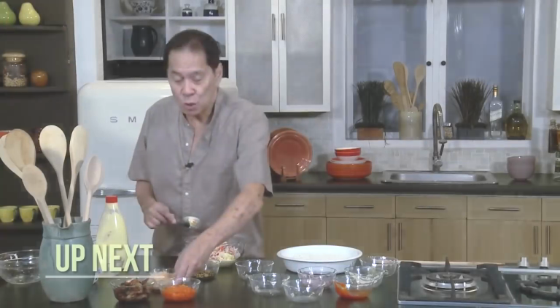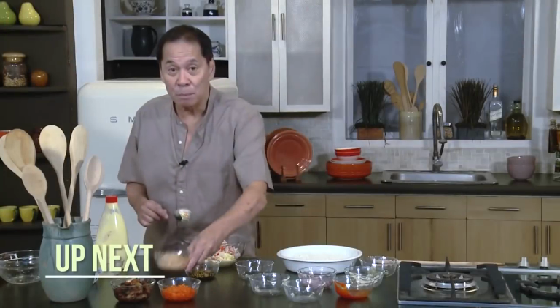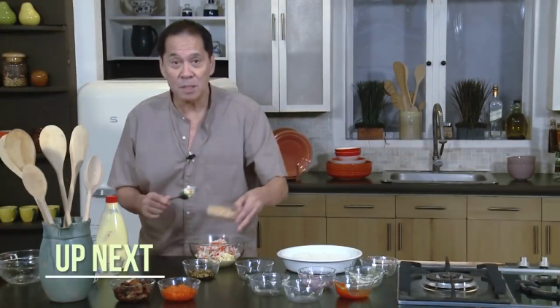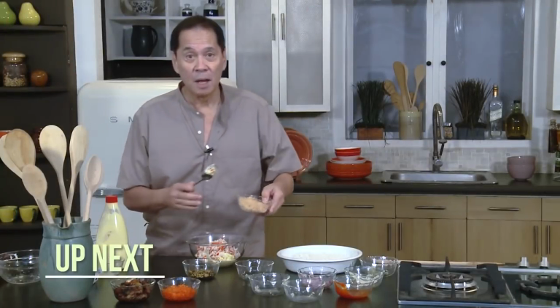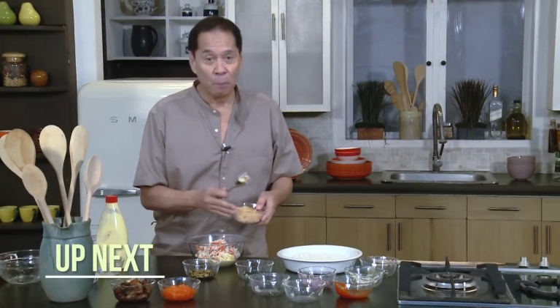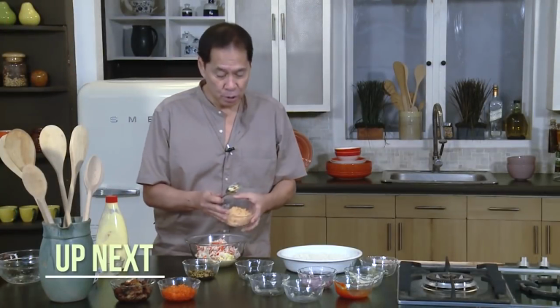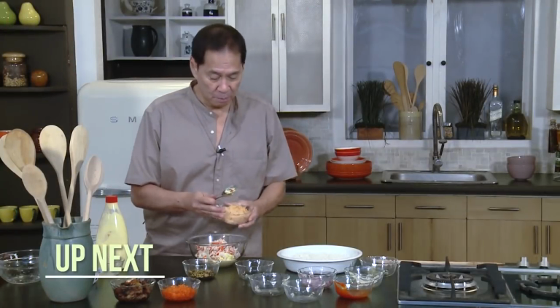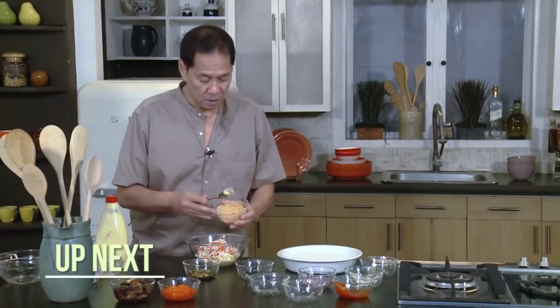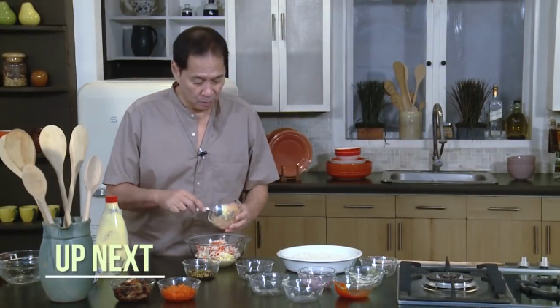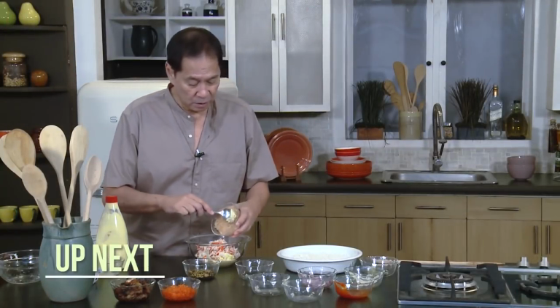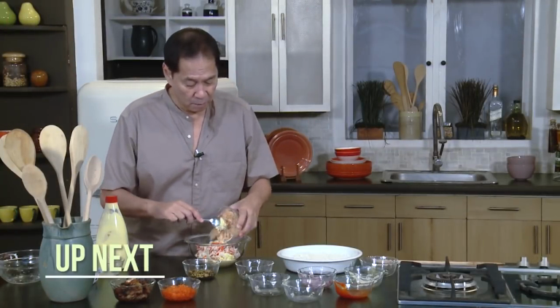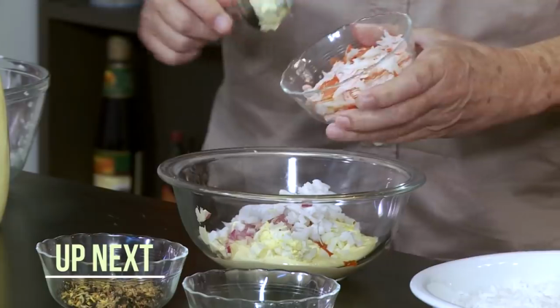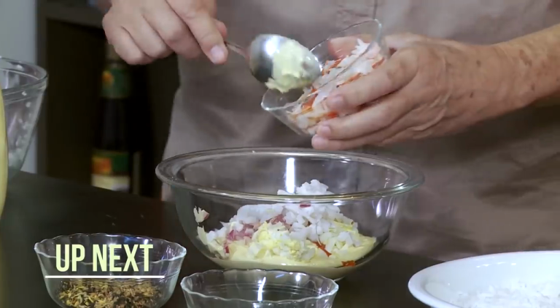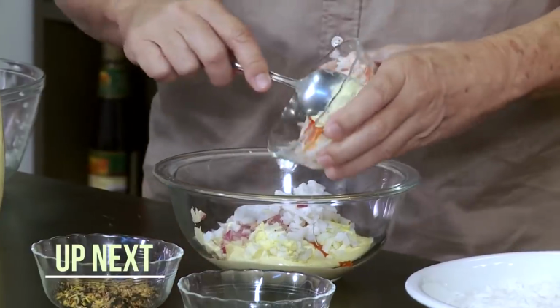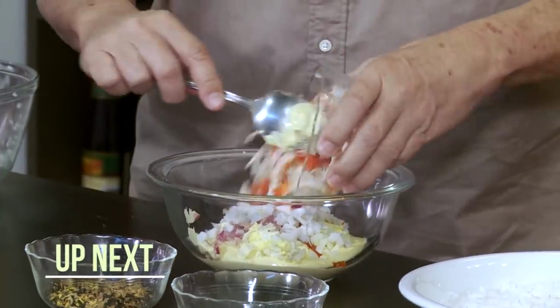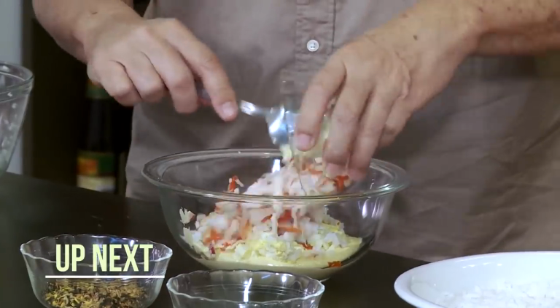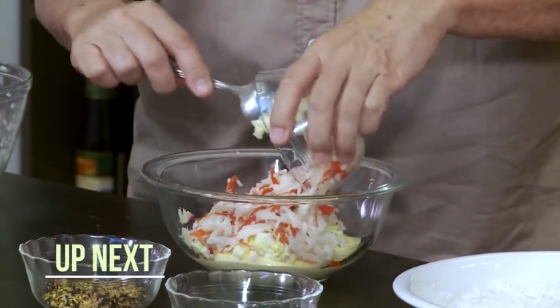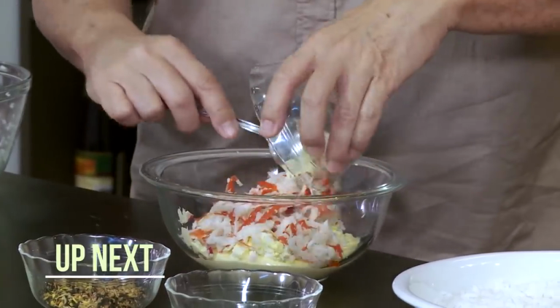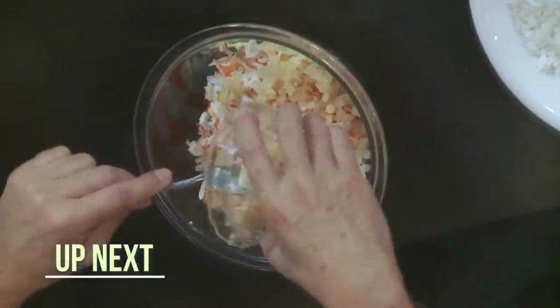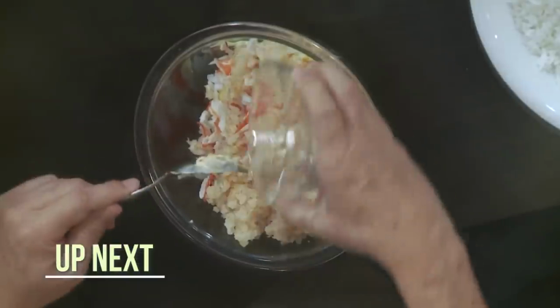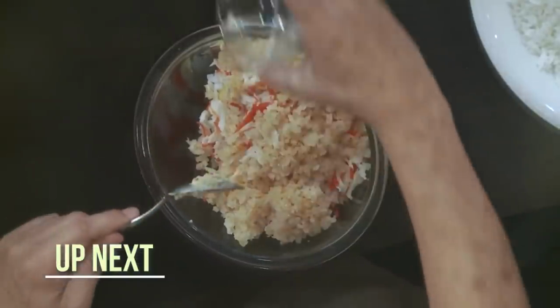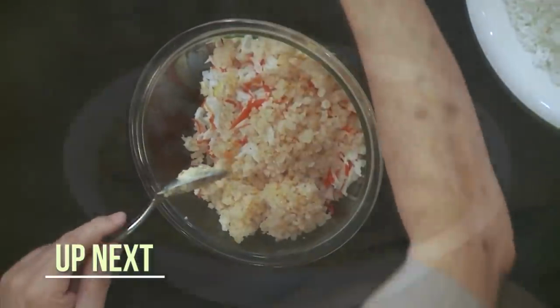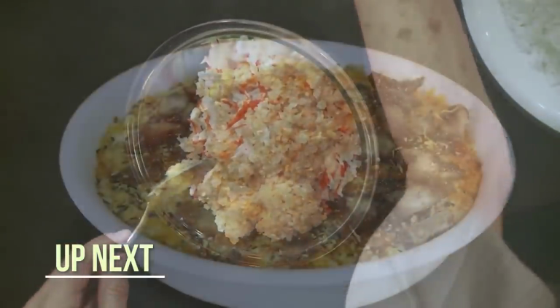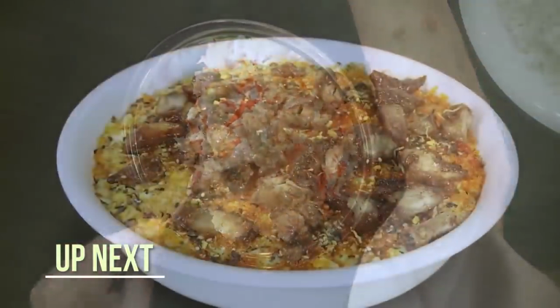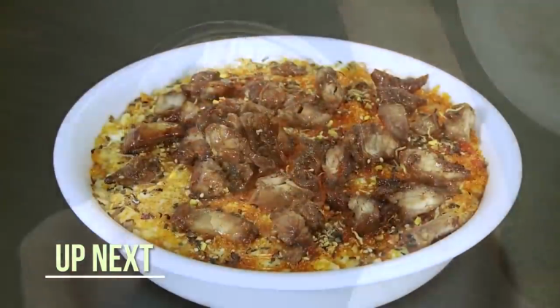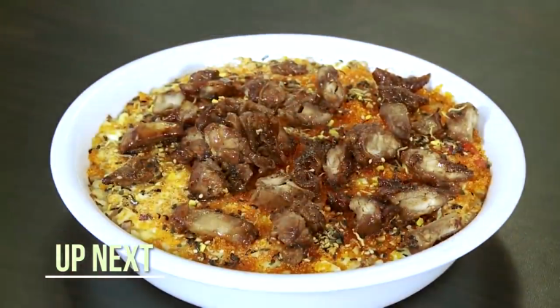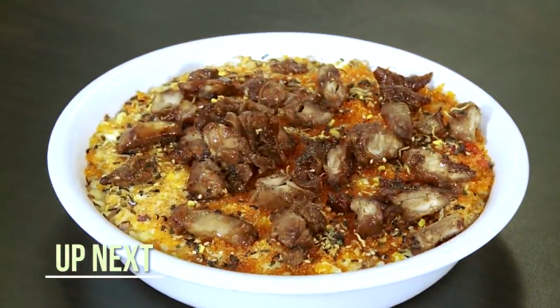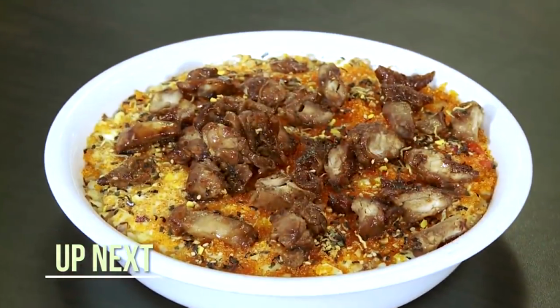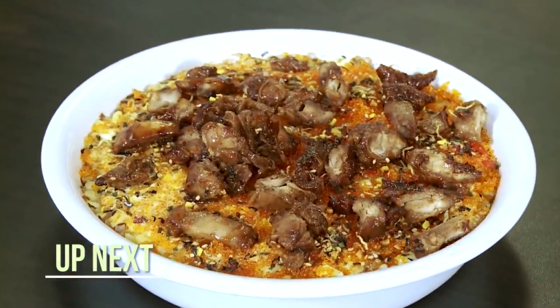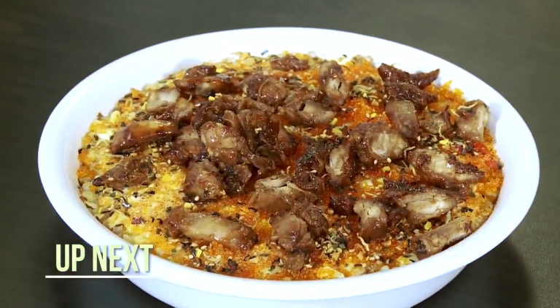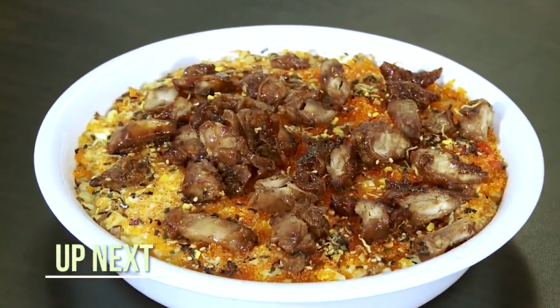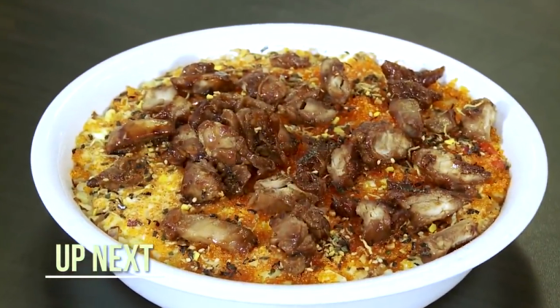I will show you the joy of constructing this deconstructed sushi dish, next on Casa Daza.